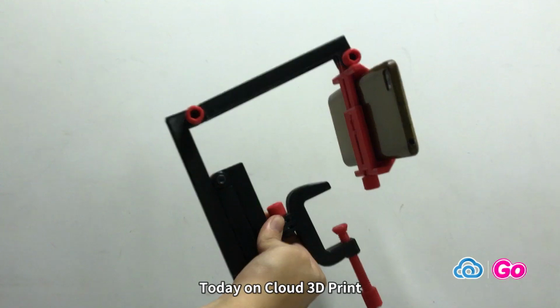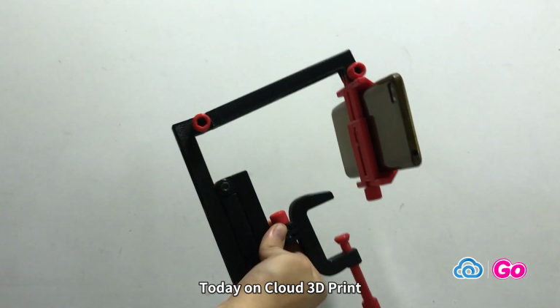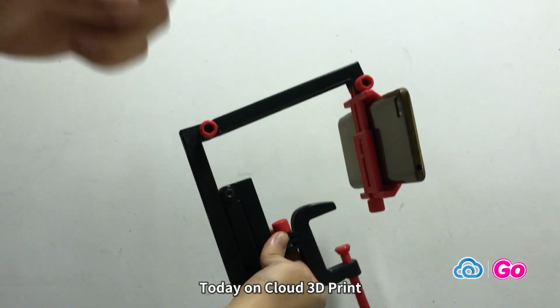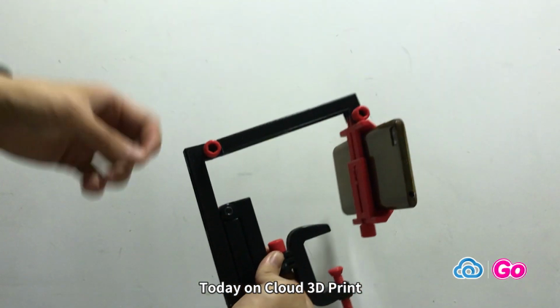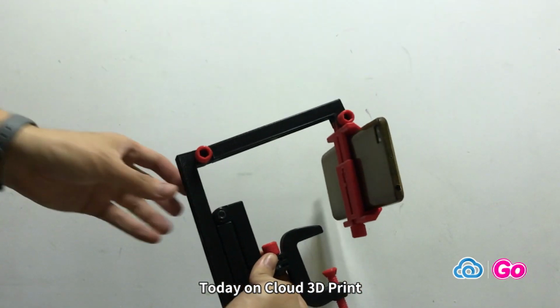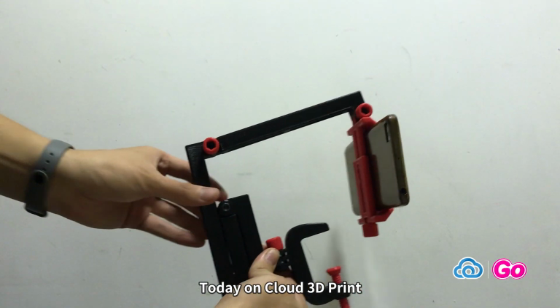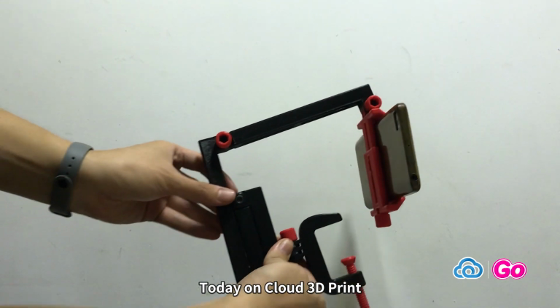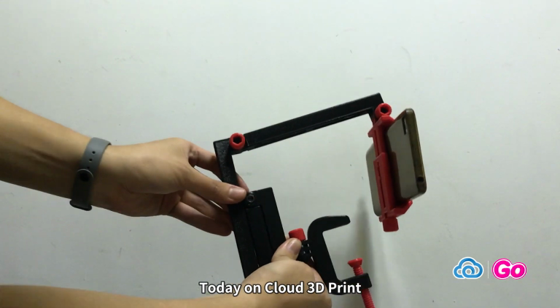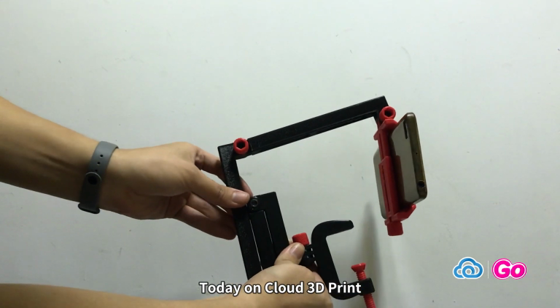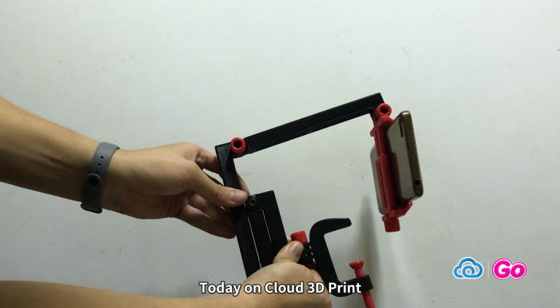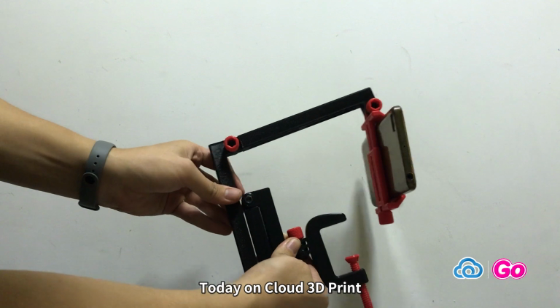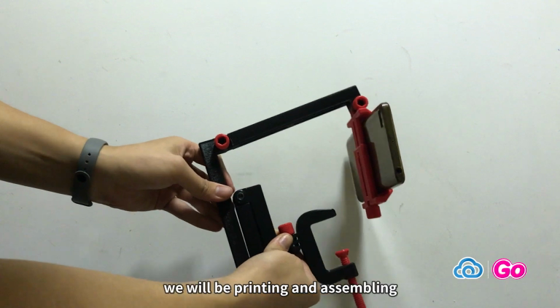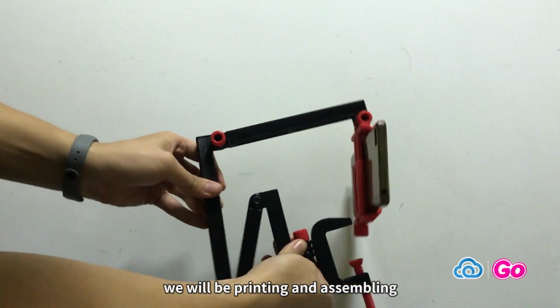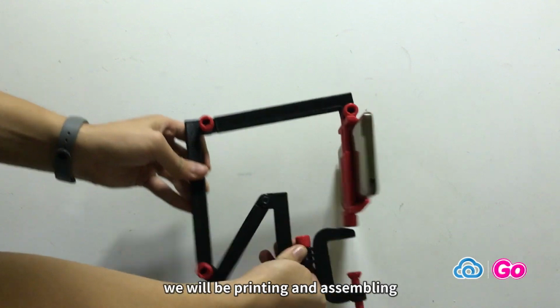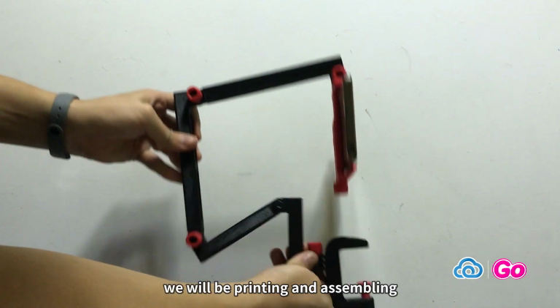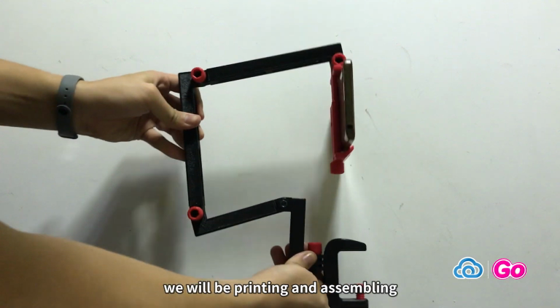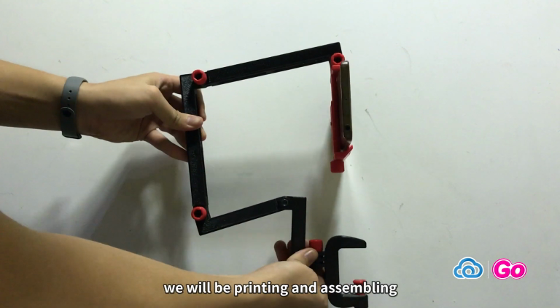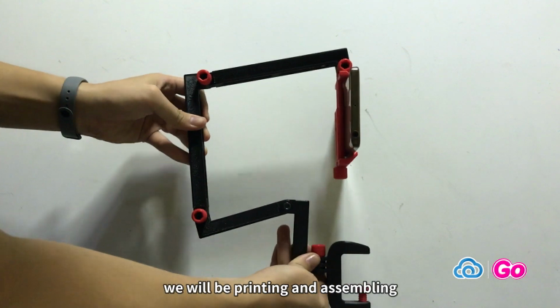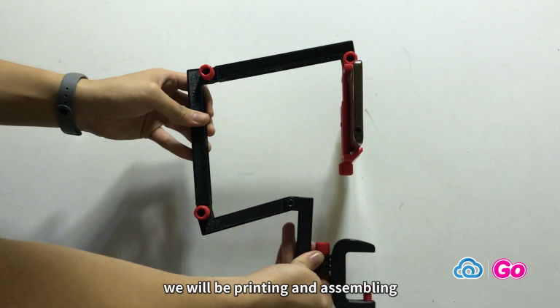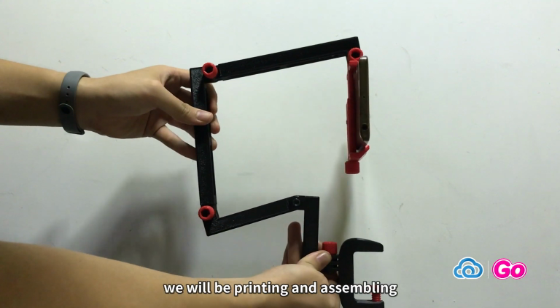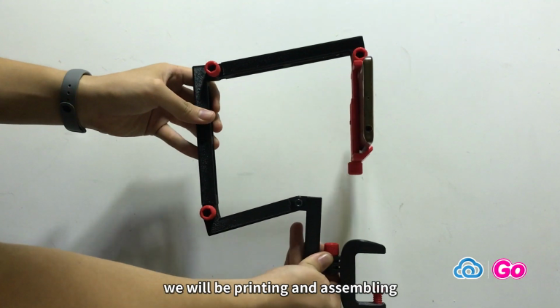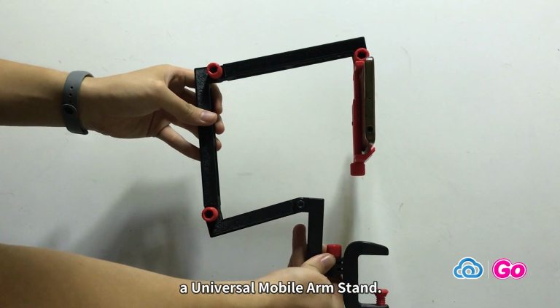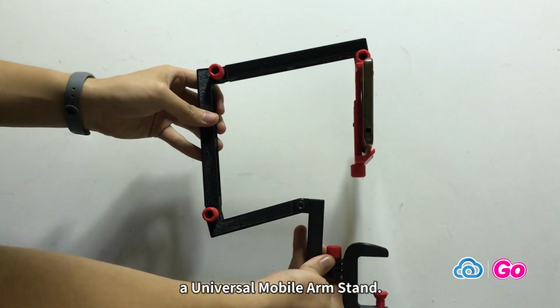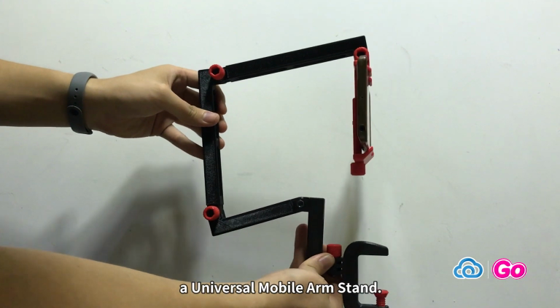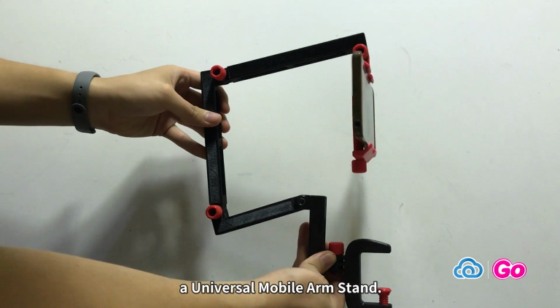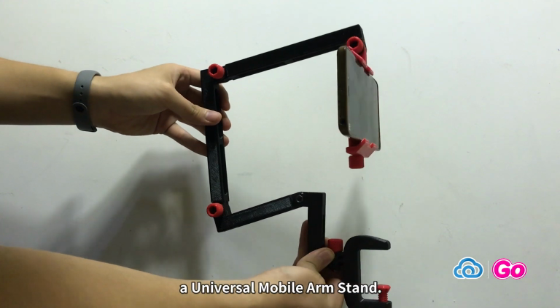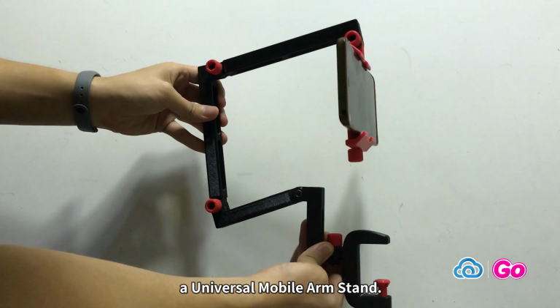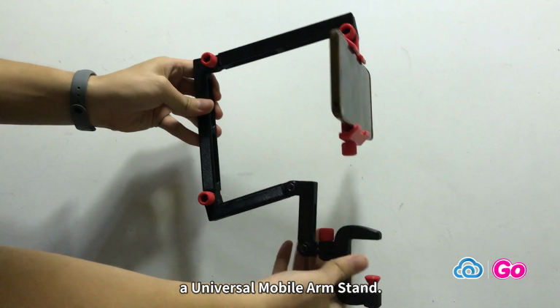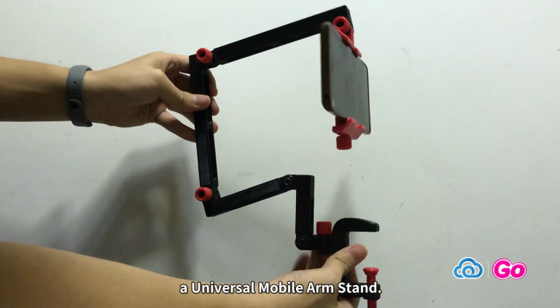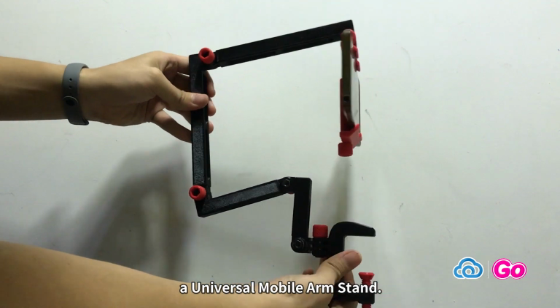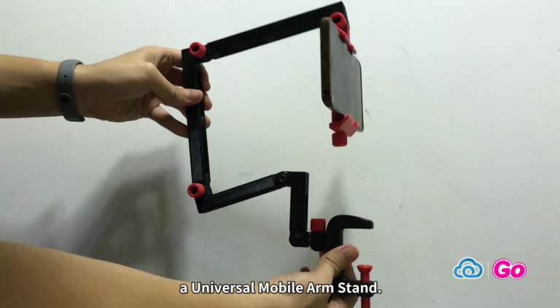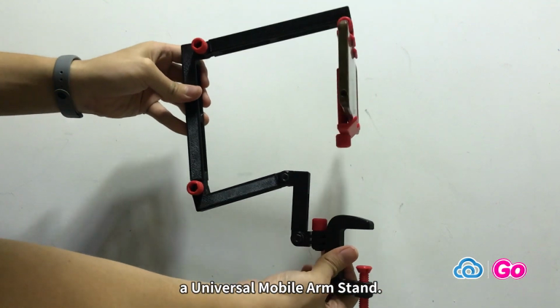Today on Cloud3D Print, we will be printing and assembling a Universal Mobile Arms Stand.